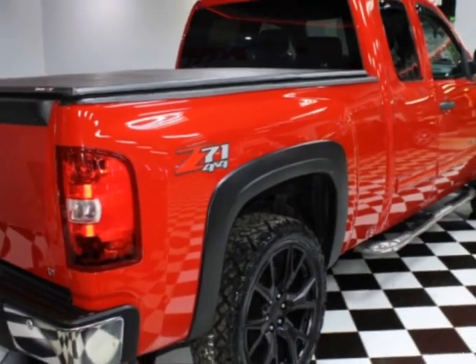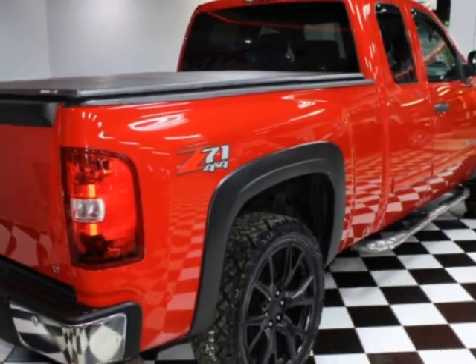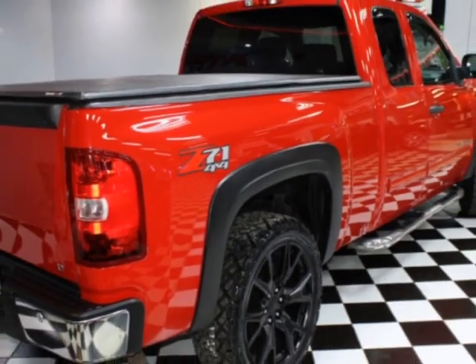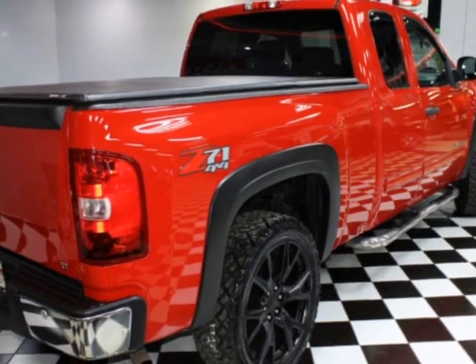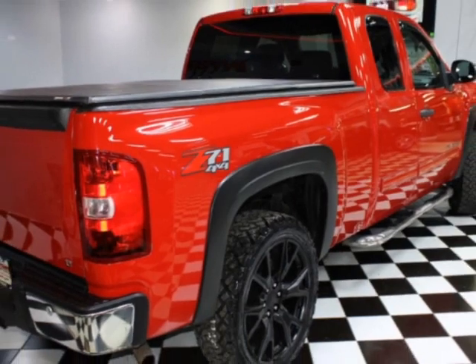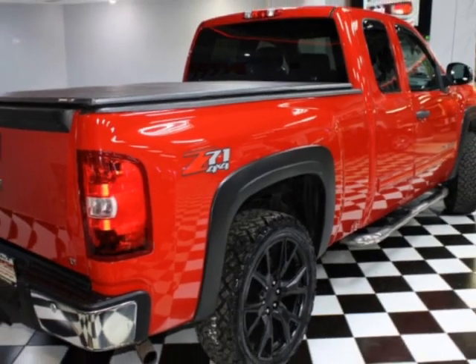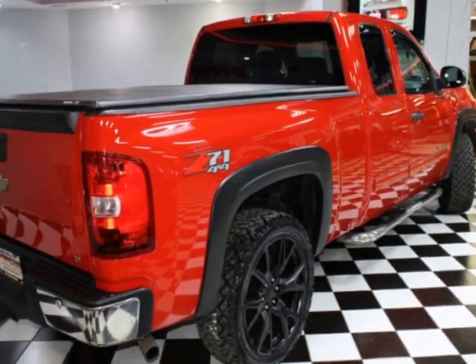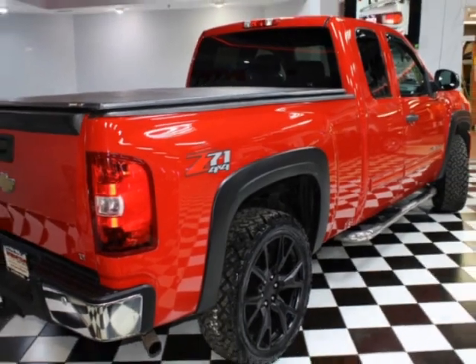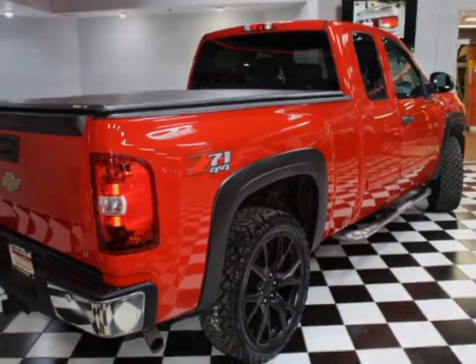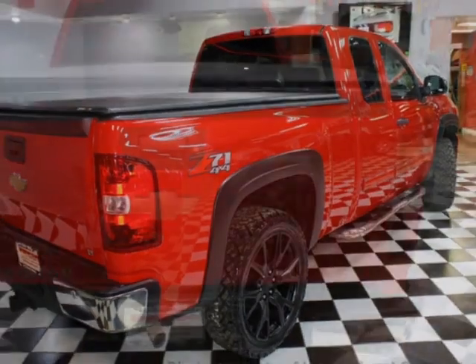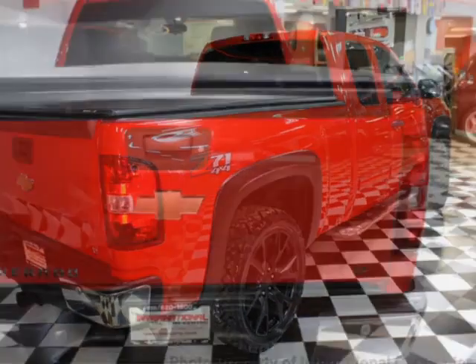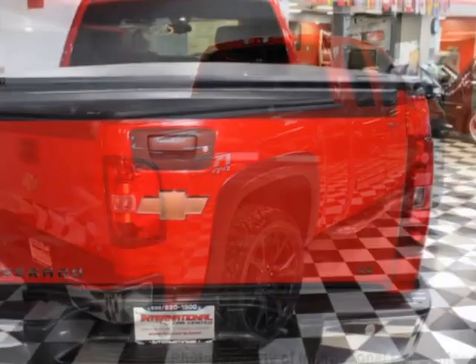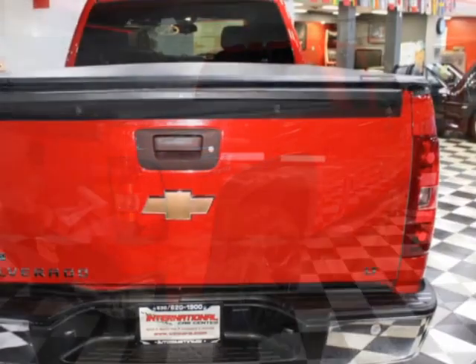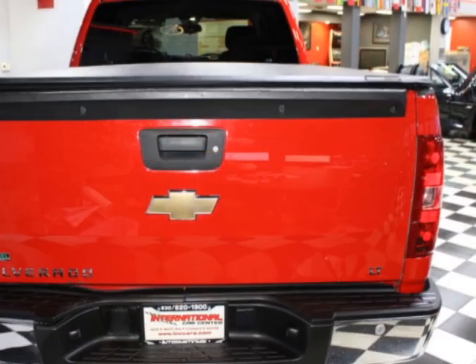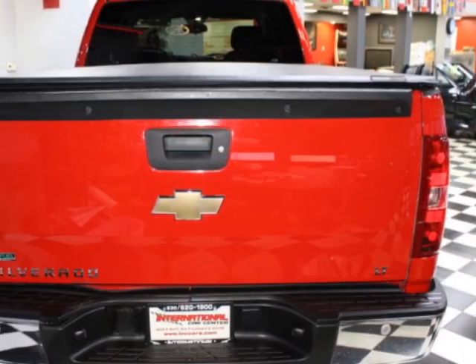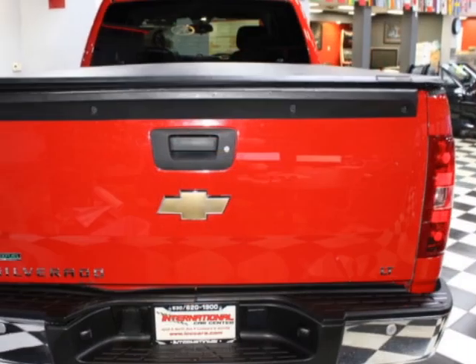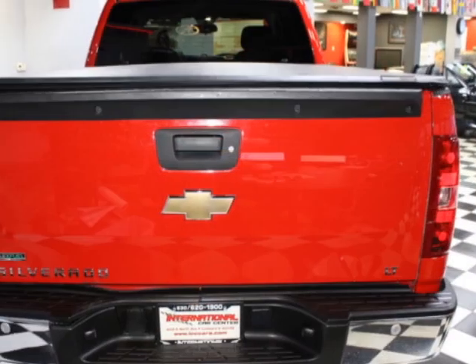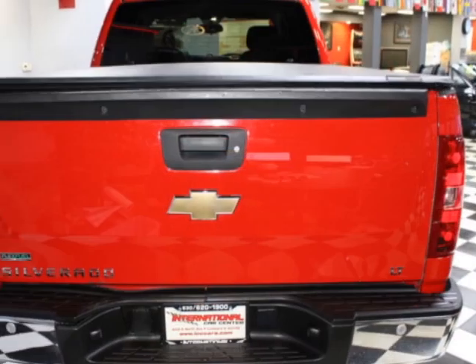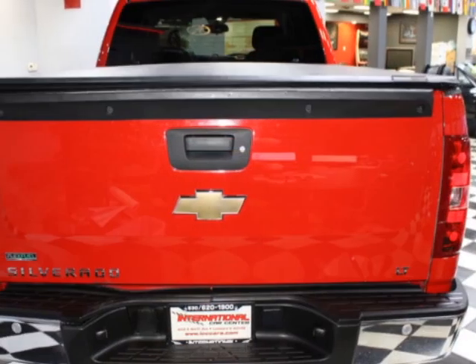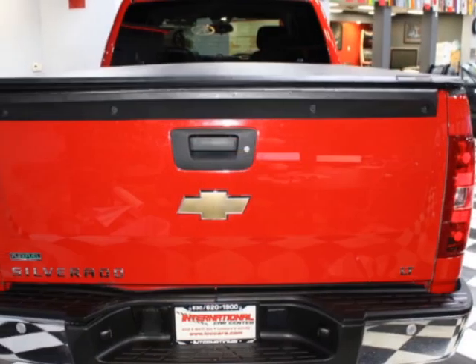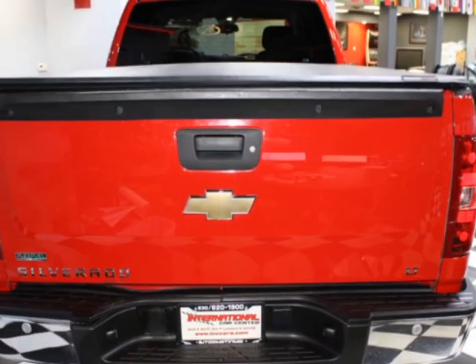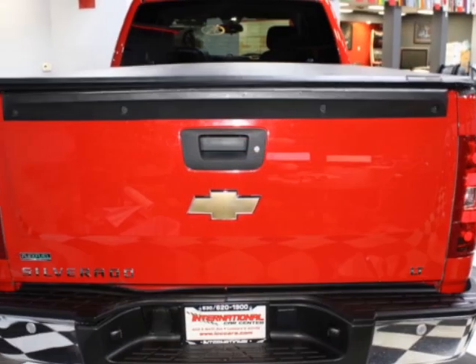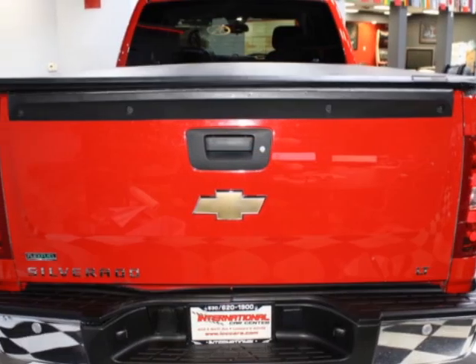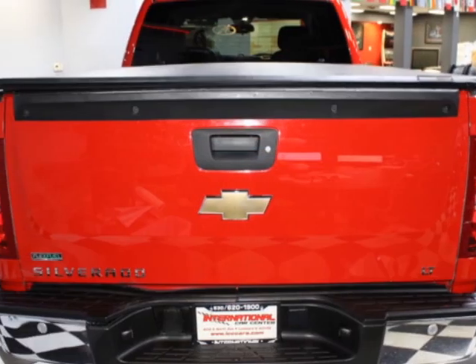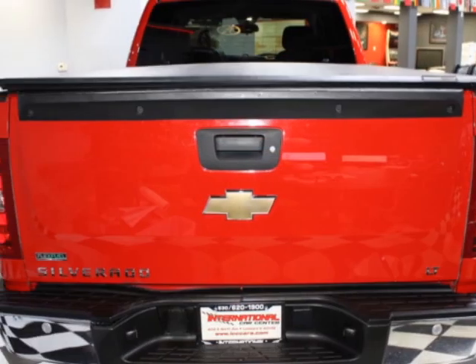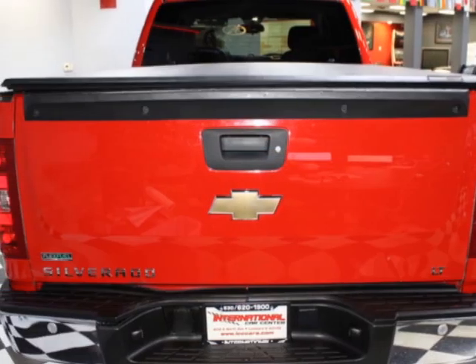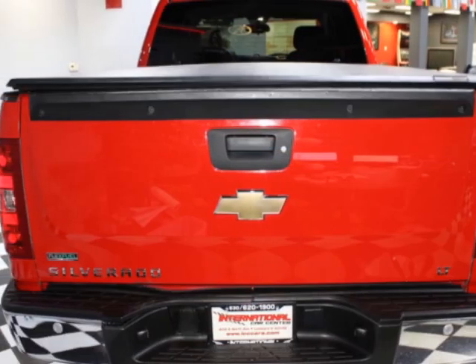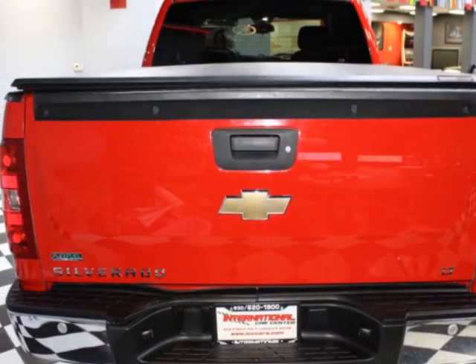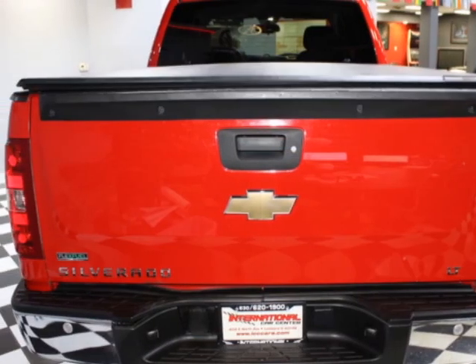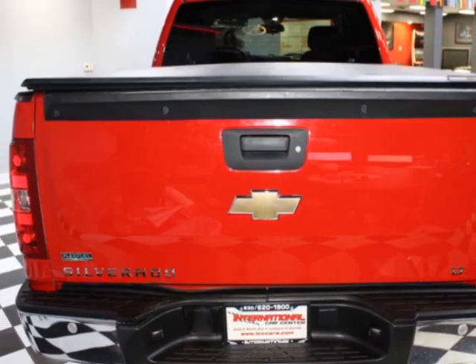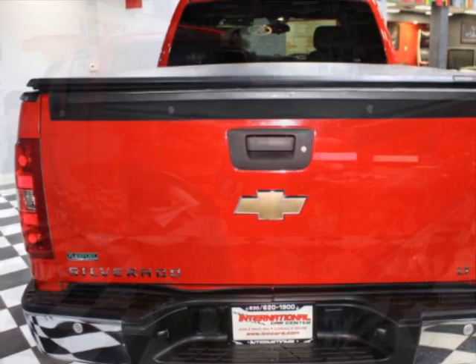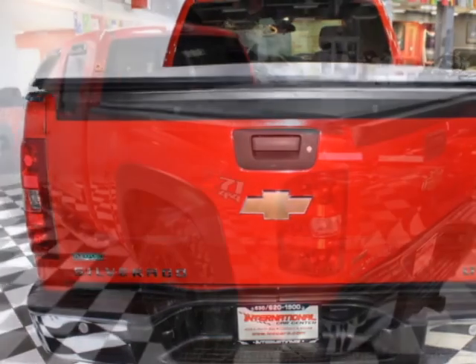This Silverado 1500 boasts a engine, and has a 3-speed manual transmission.